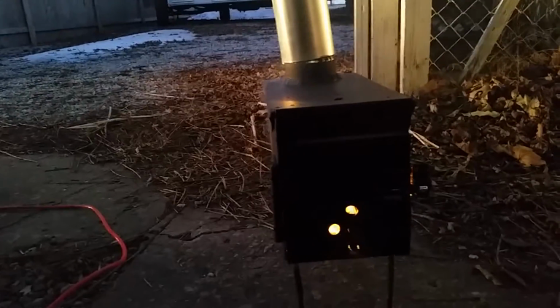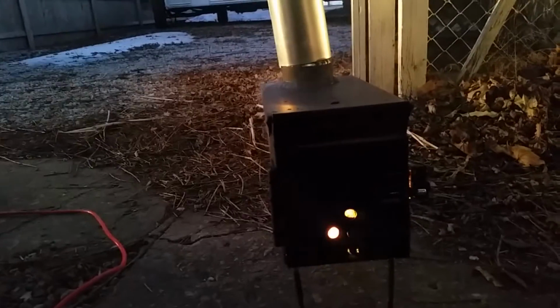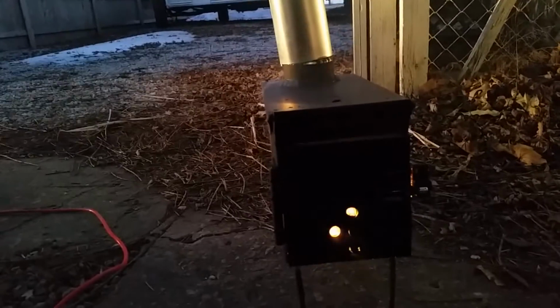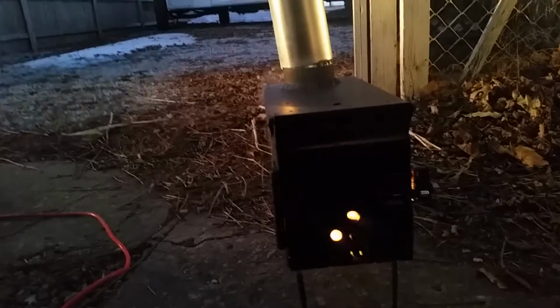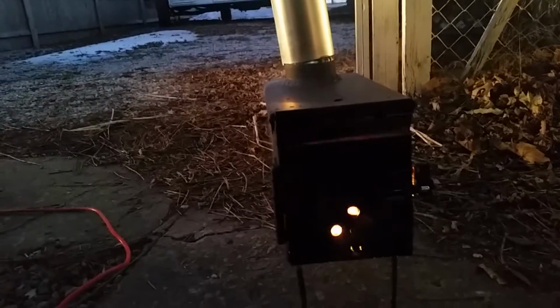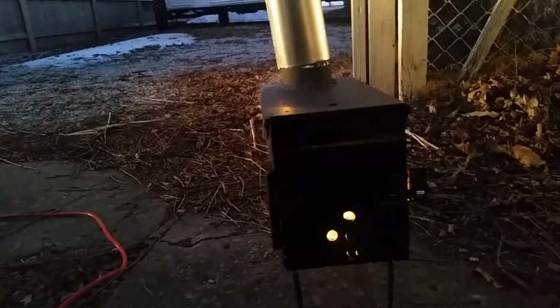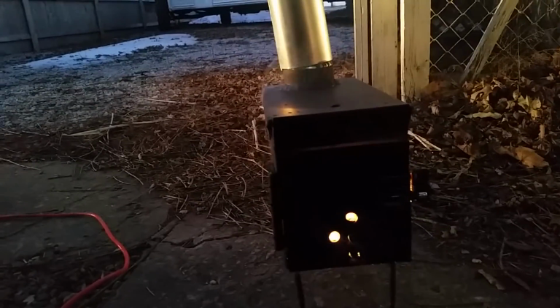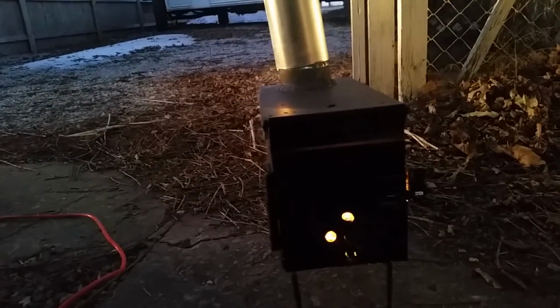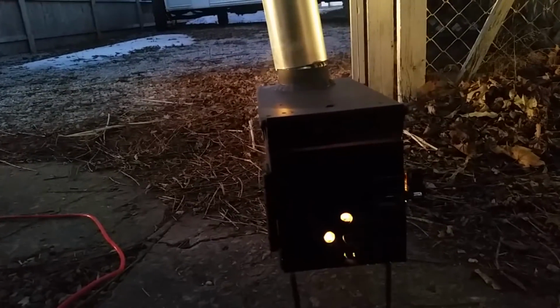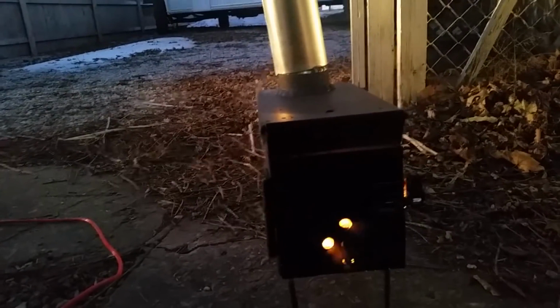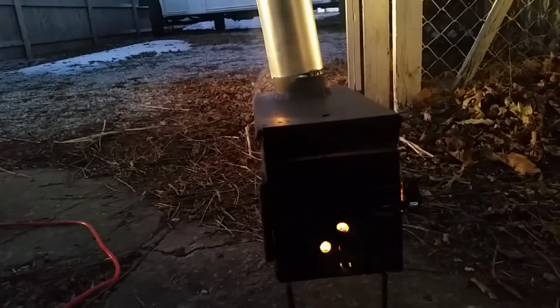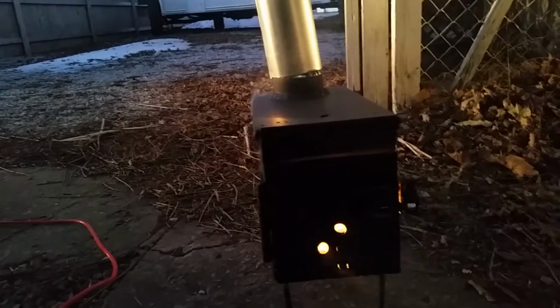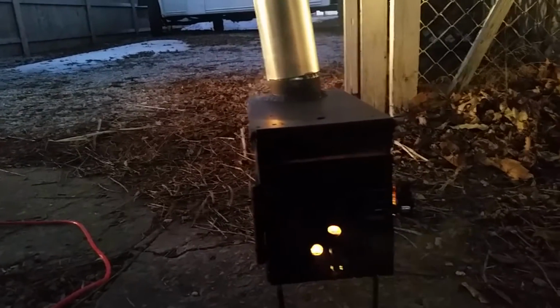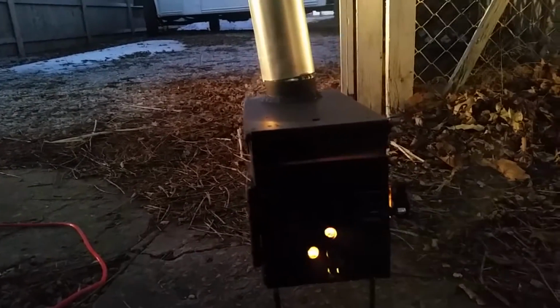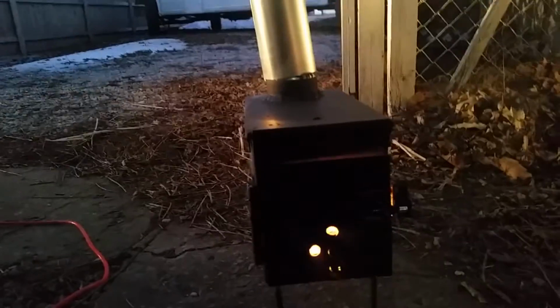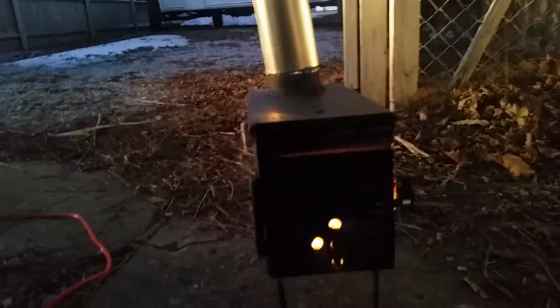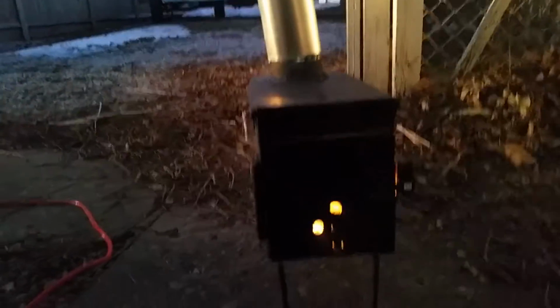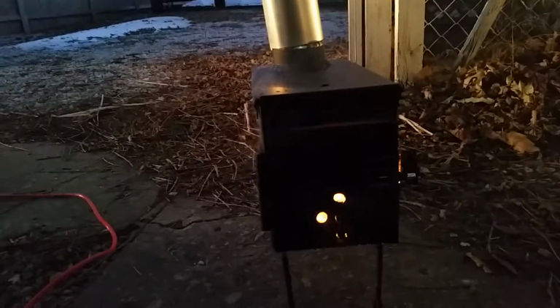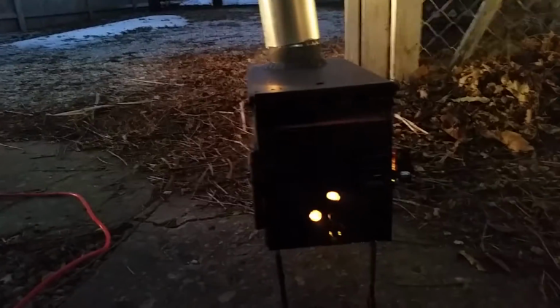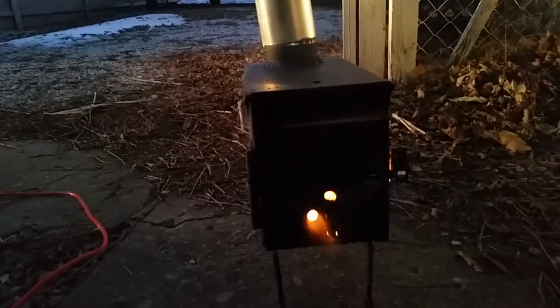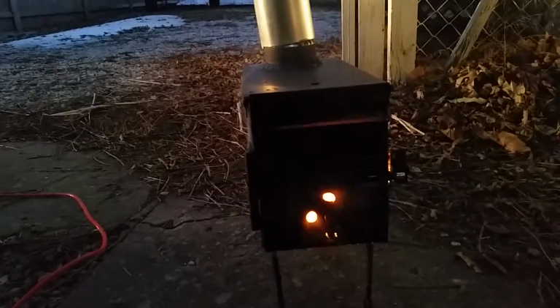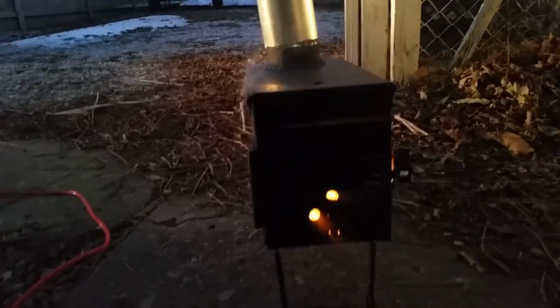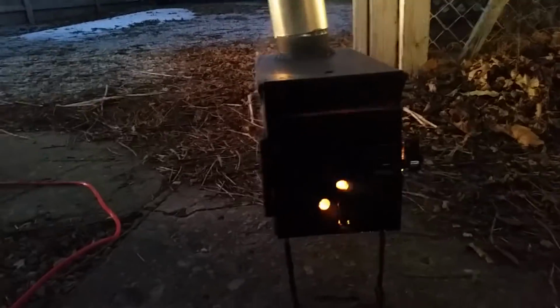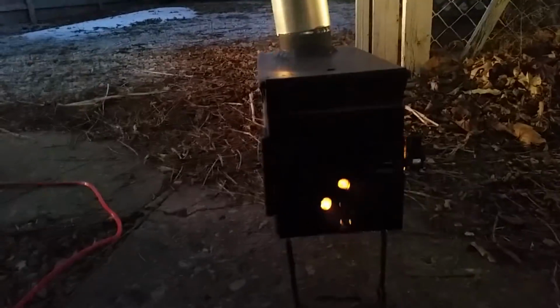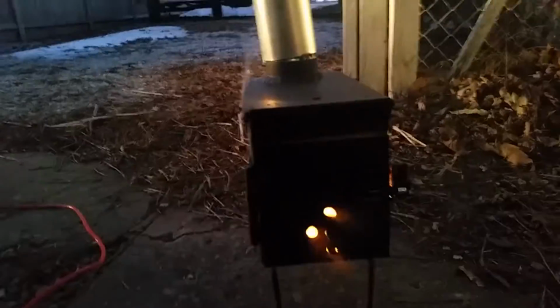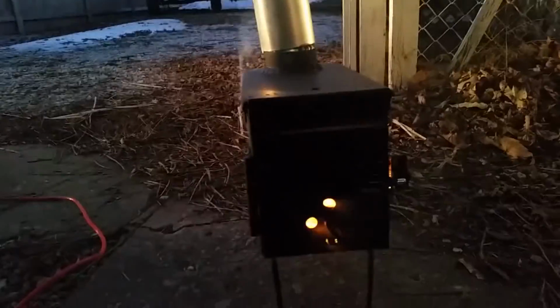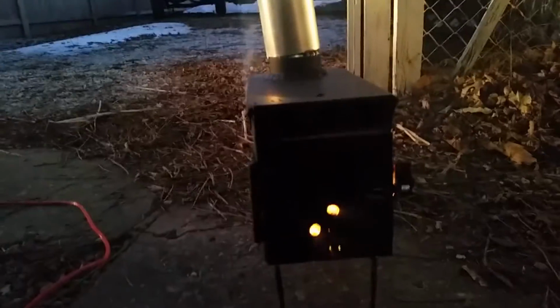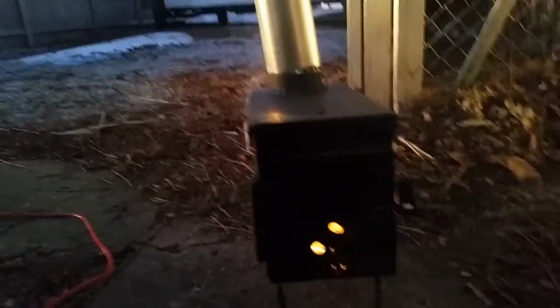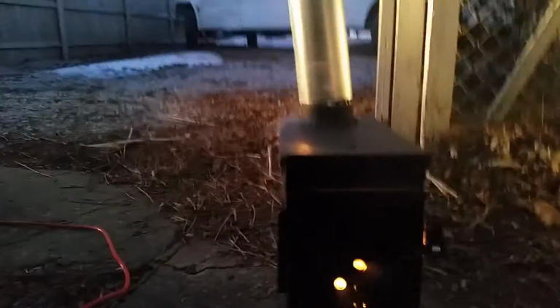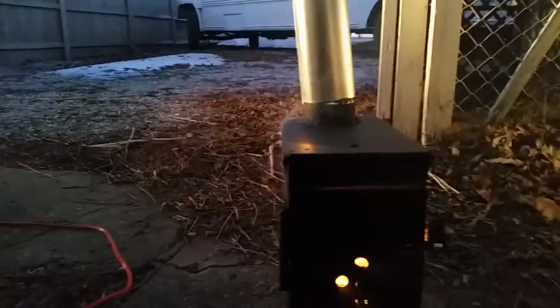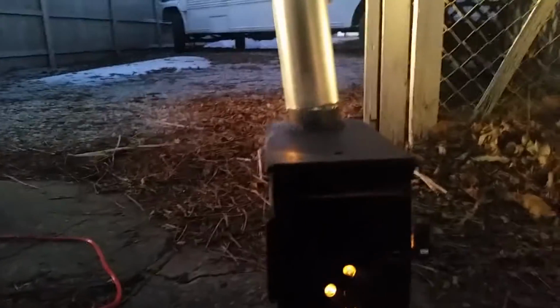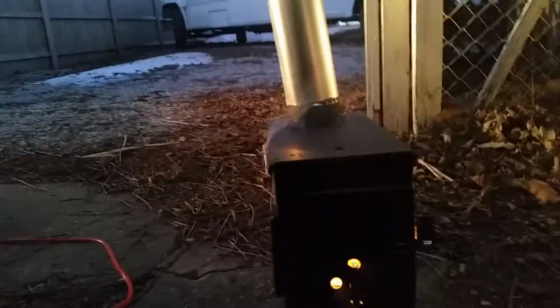All these guys using welders and that stuff — you don't really need any of that. I used pop rivets, sheet metal screws, and a grinder.